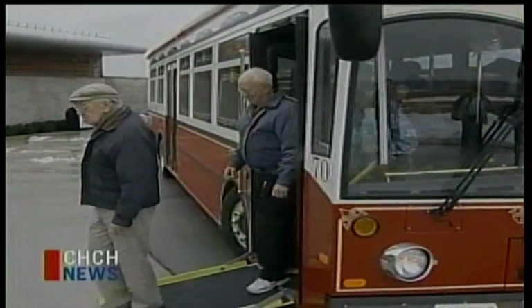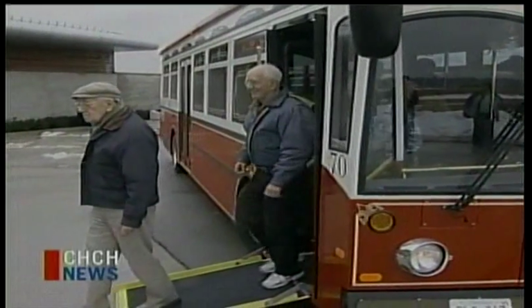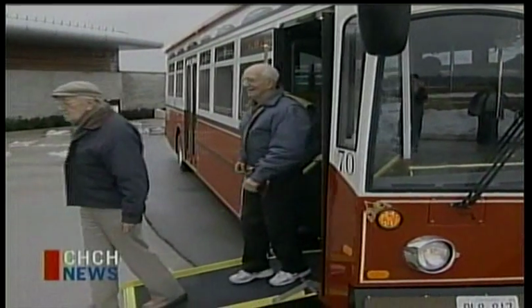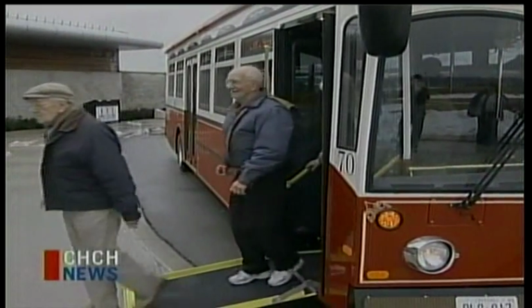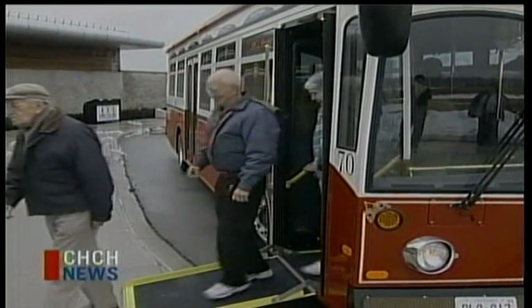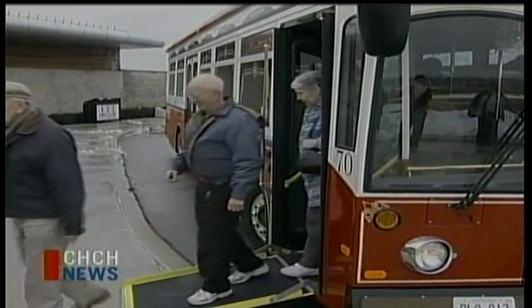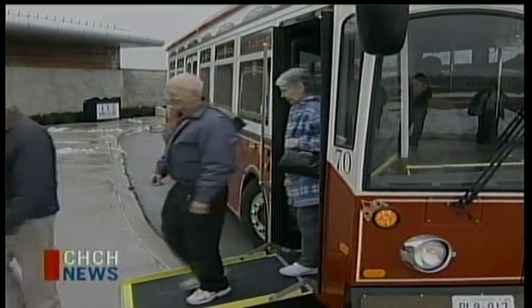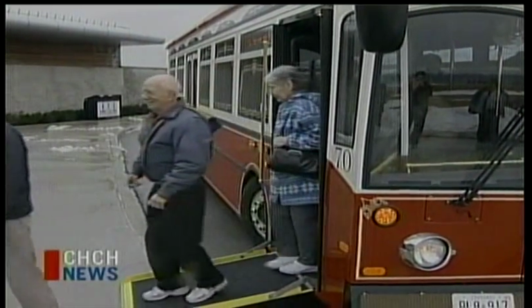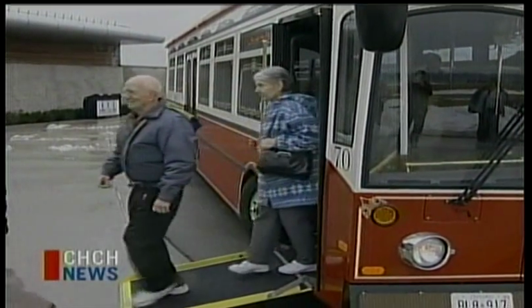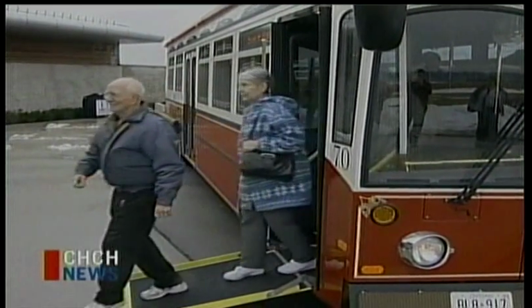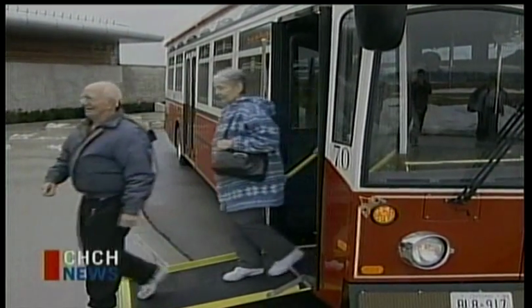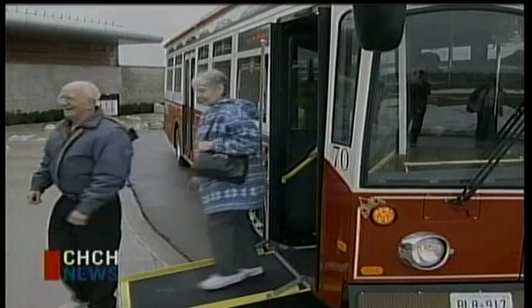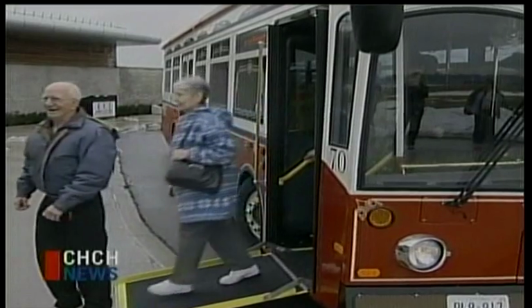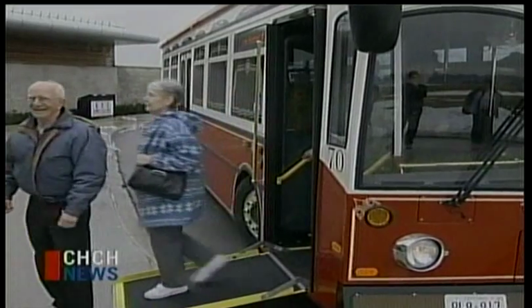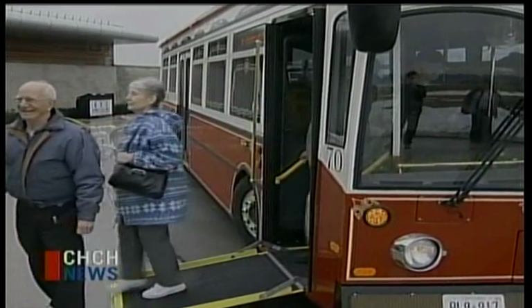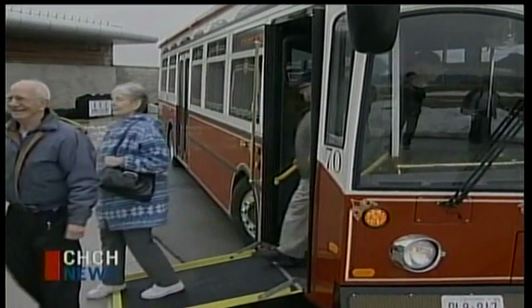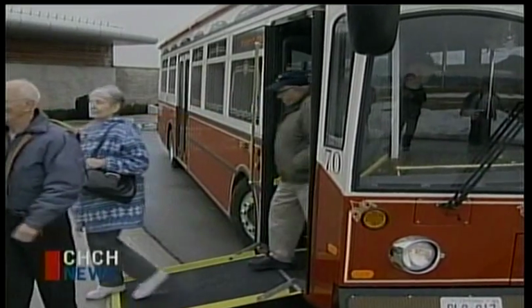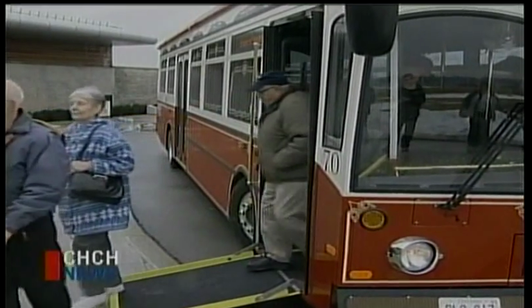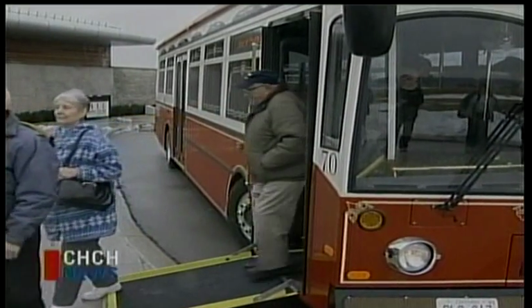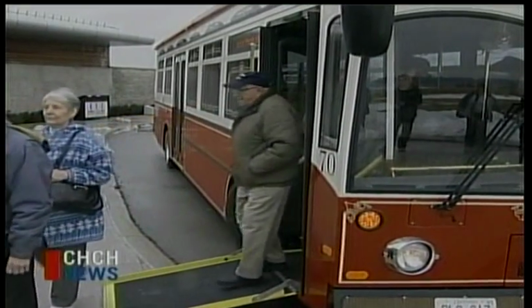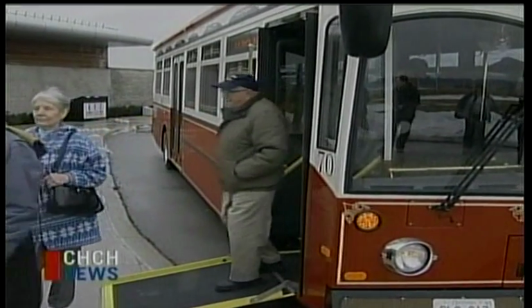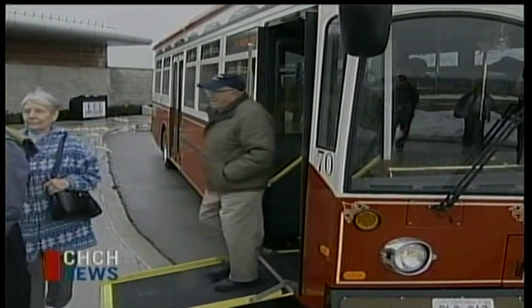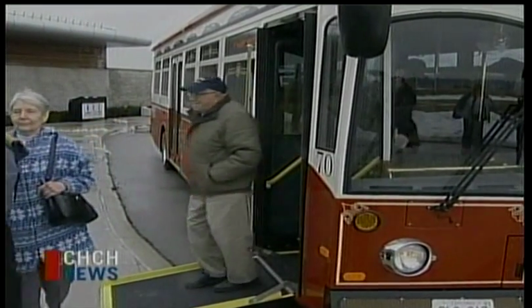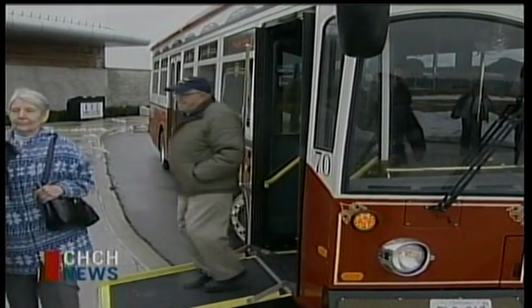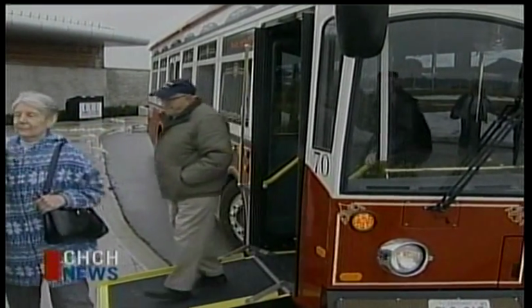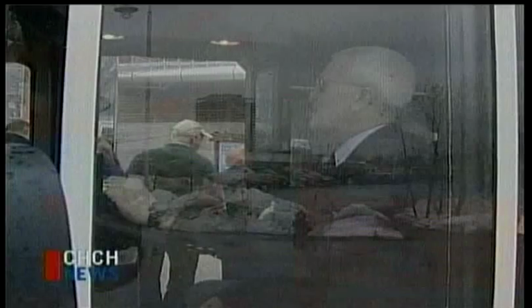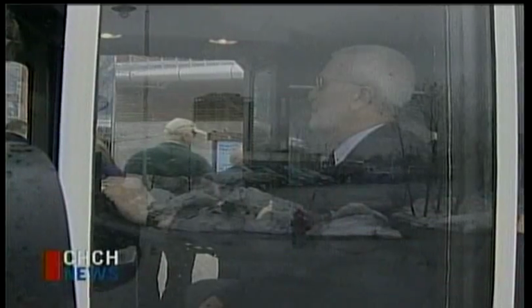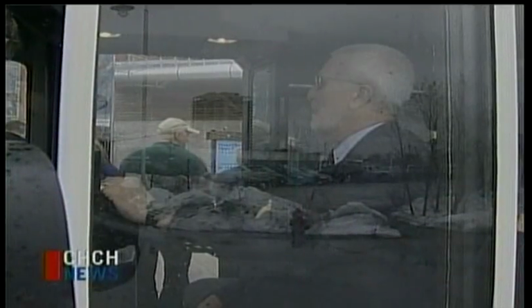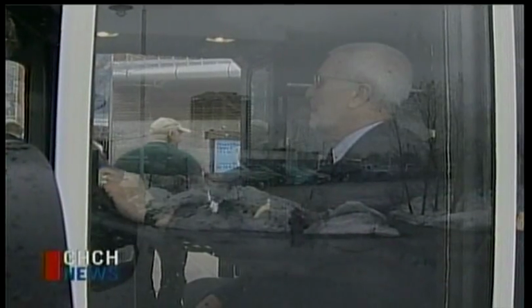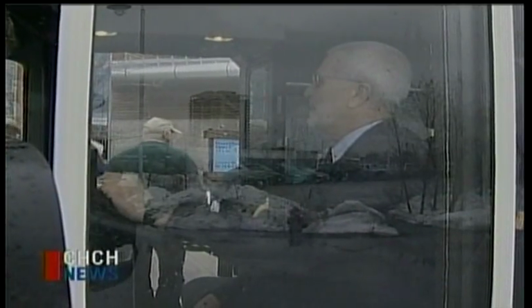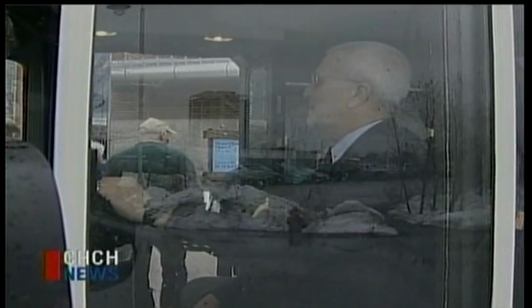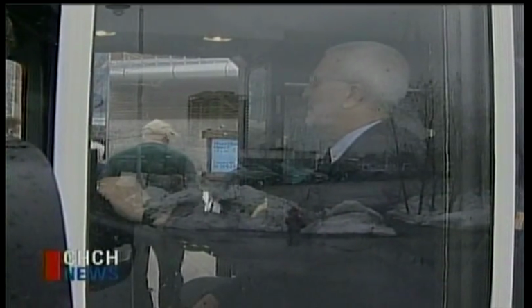Senior residents from St. Elizabeth's Villa christened the new trolleys, catching a ride to the Parks Canada Discovery Centre for the official launch ceremony.